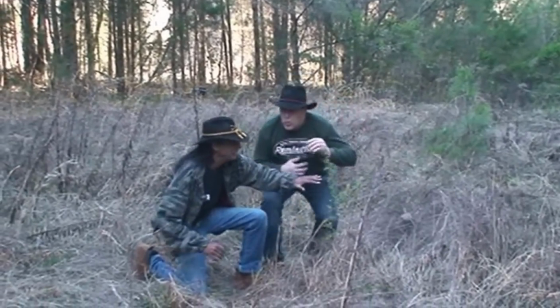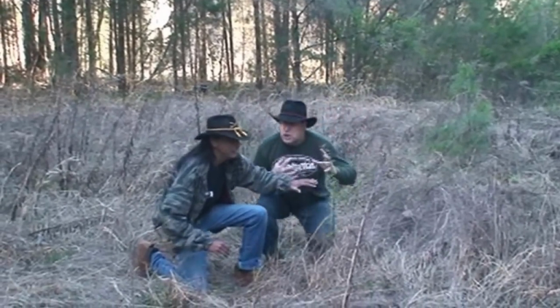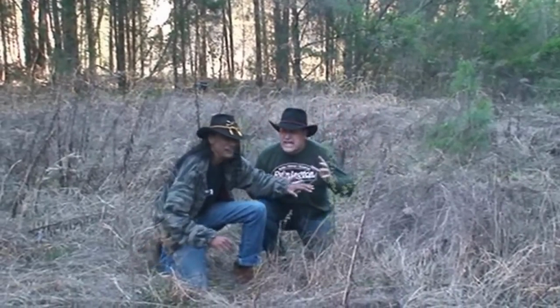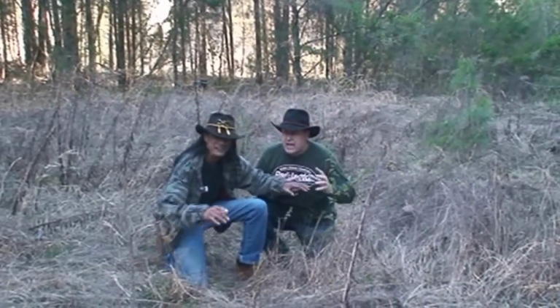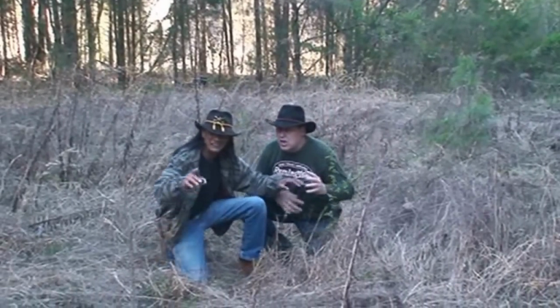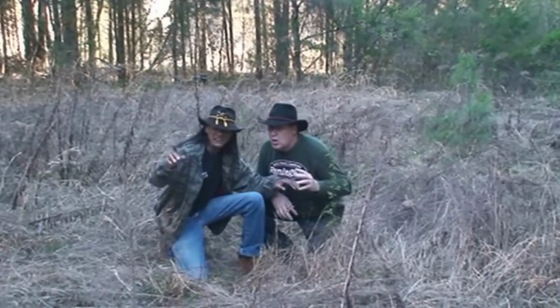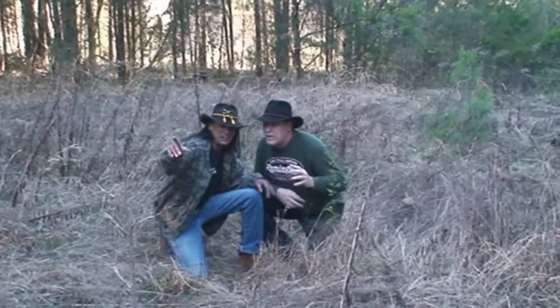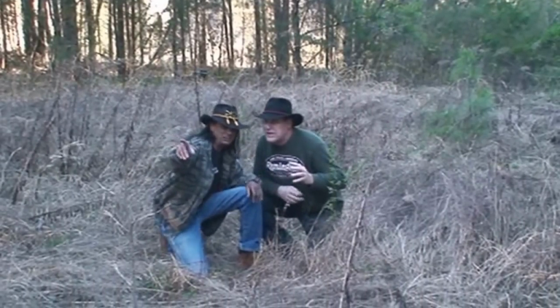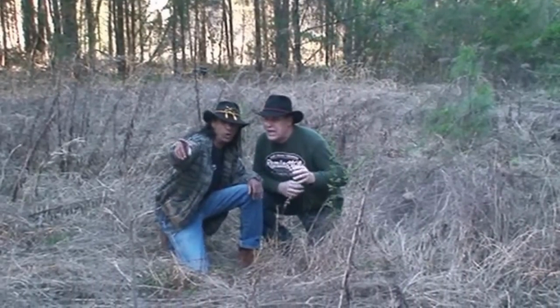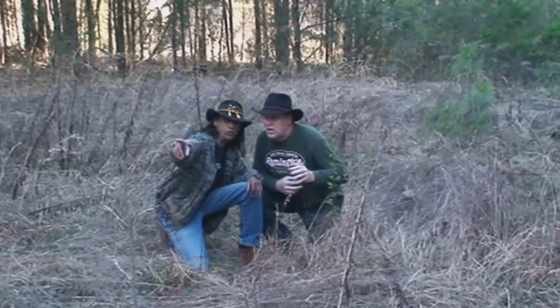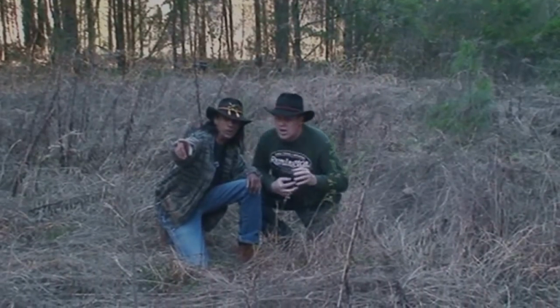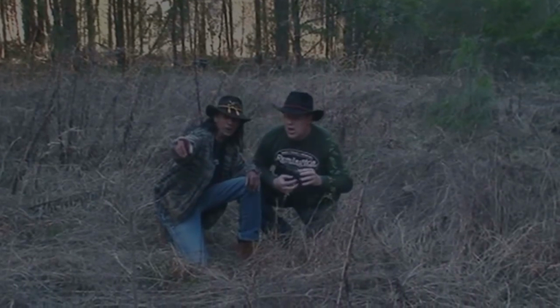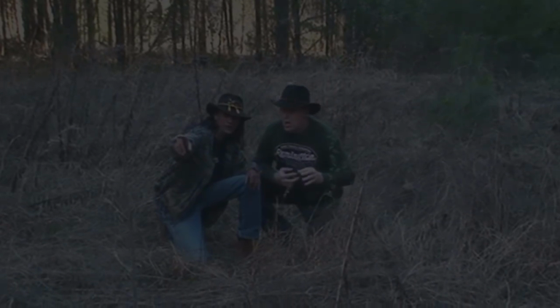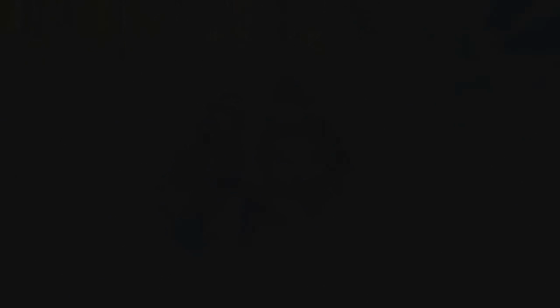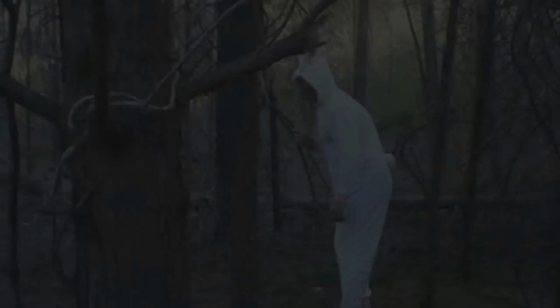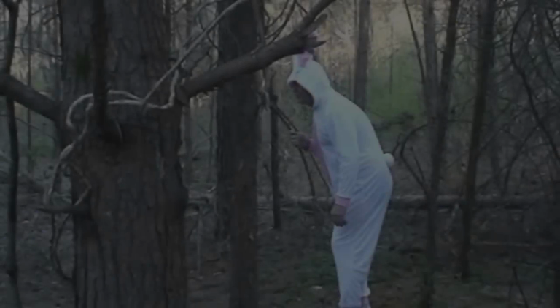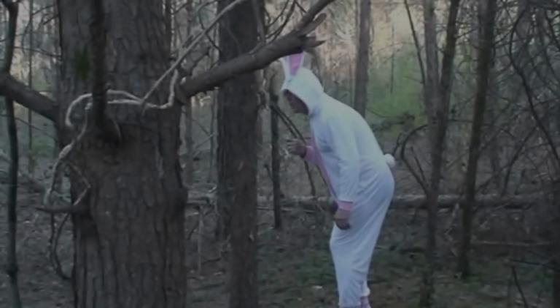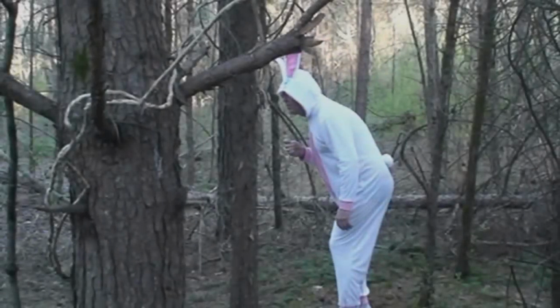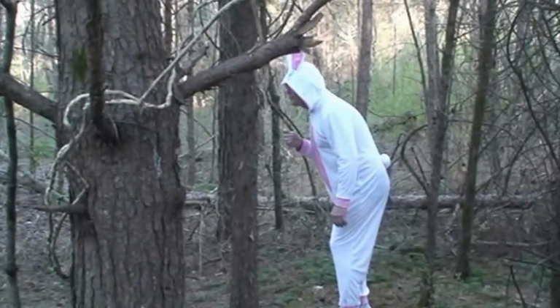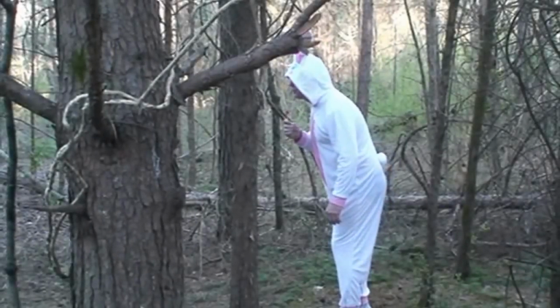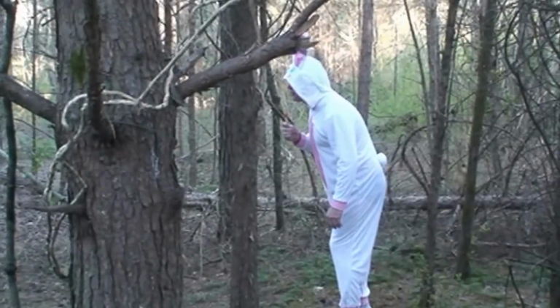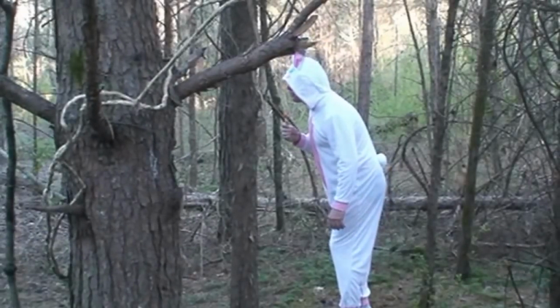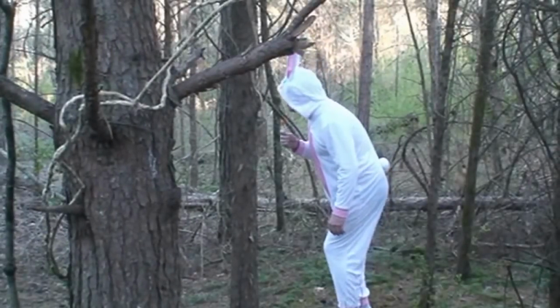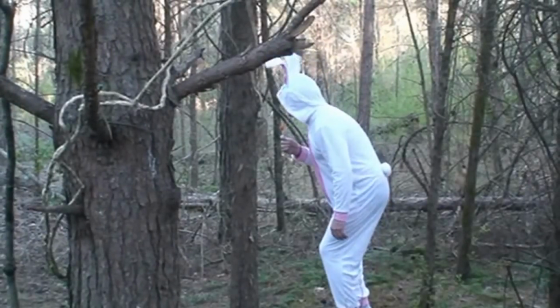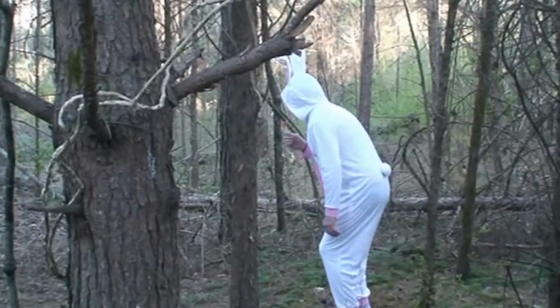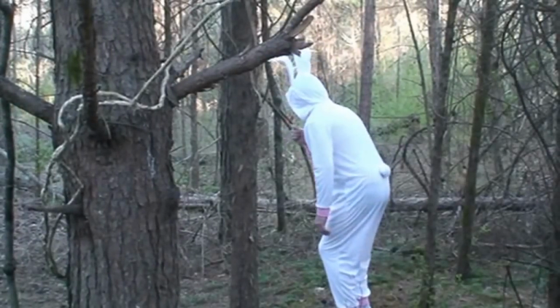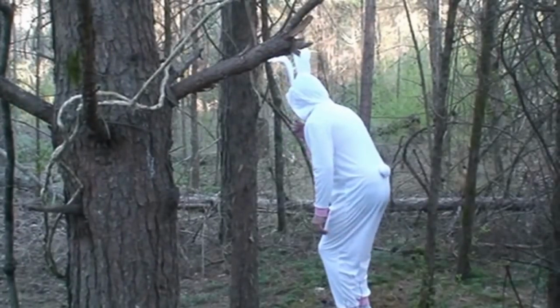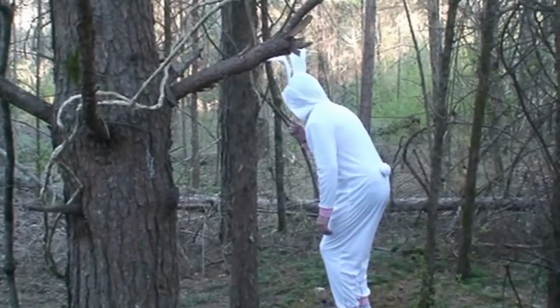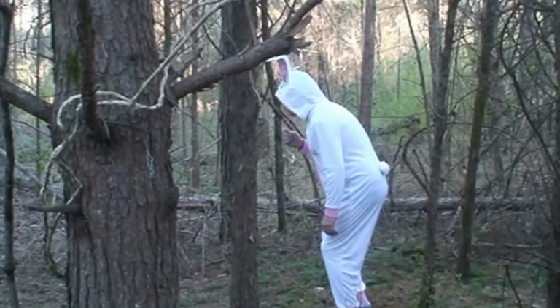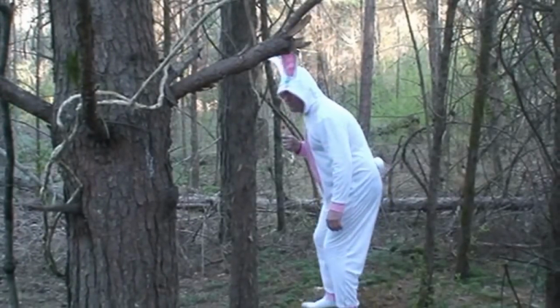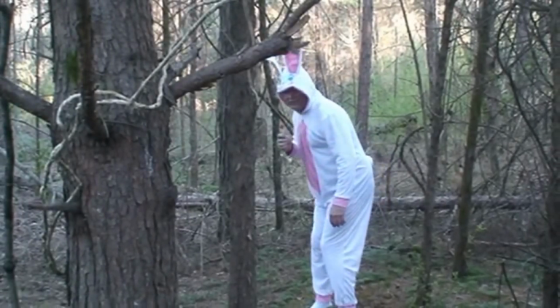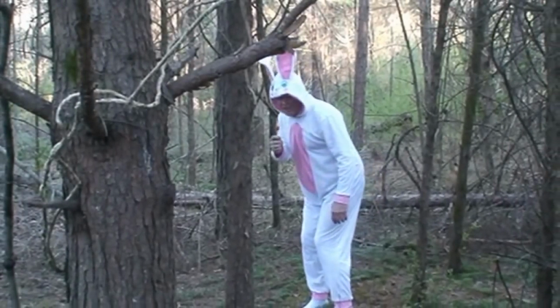What is it? What is it? It's over there. Where? See? Oh my gosh — it's huge. Yes, it's huge.